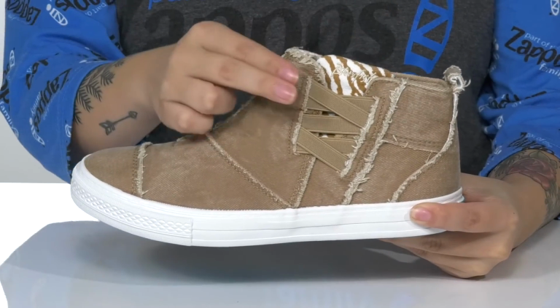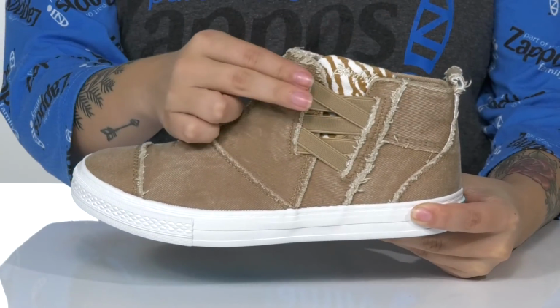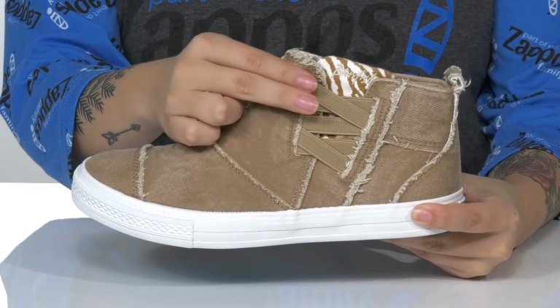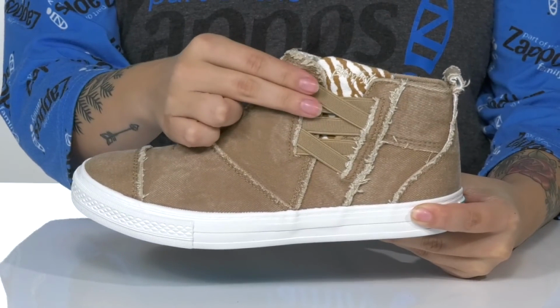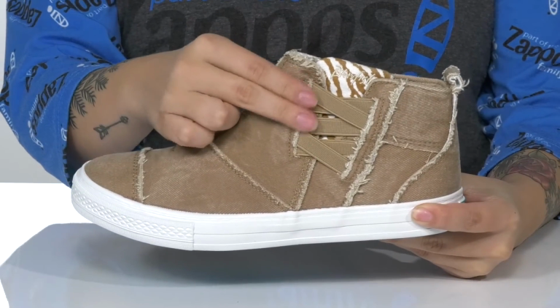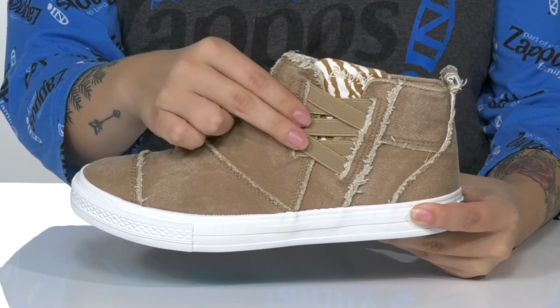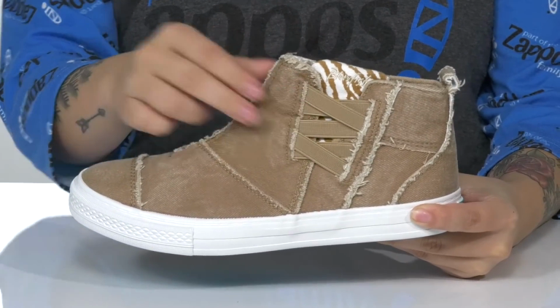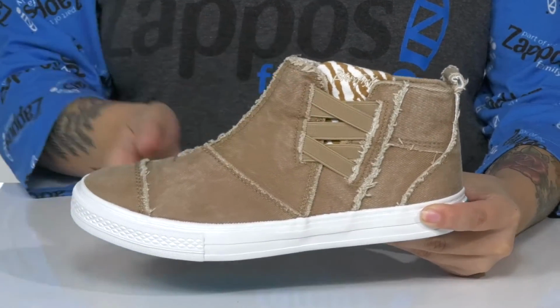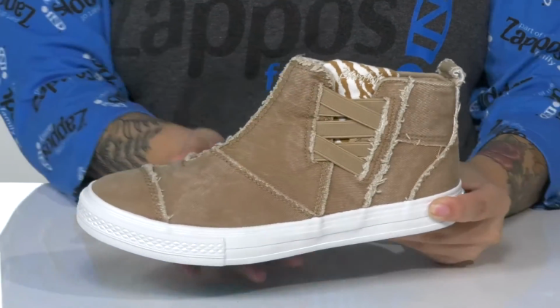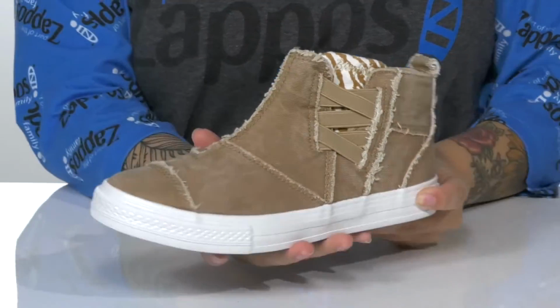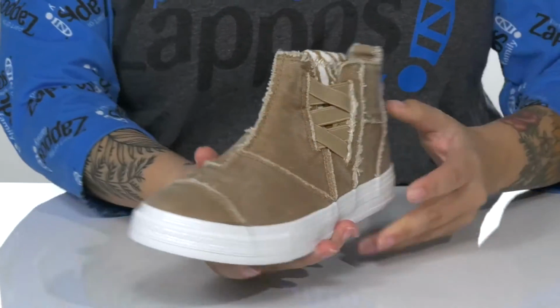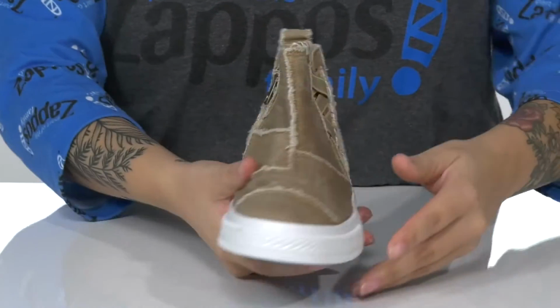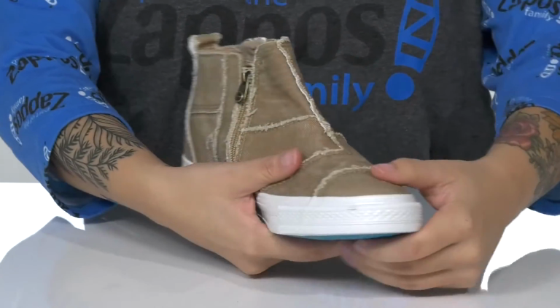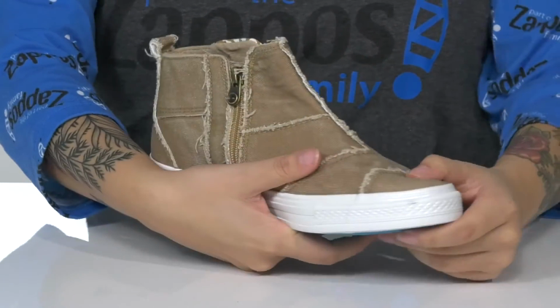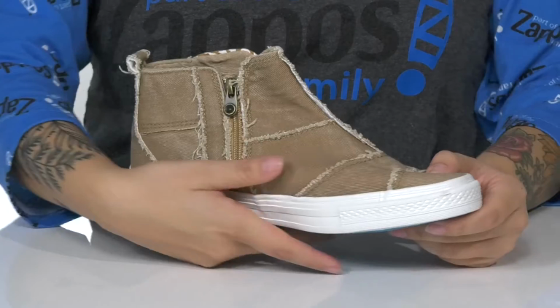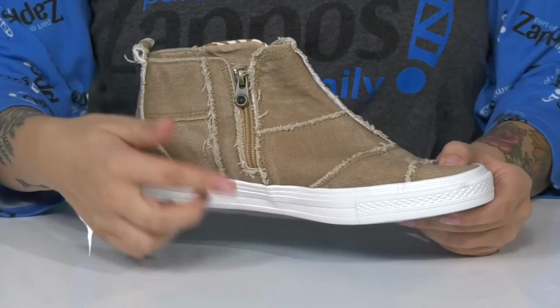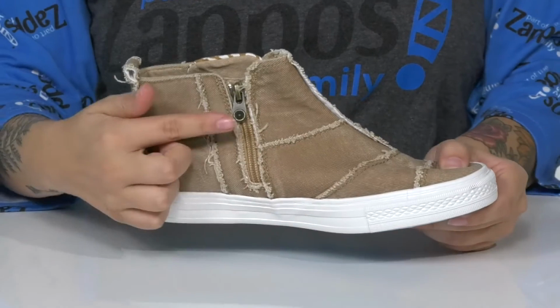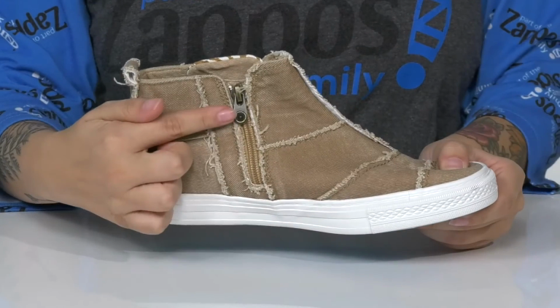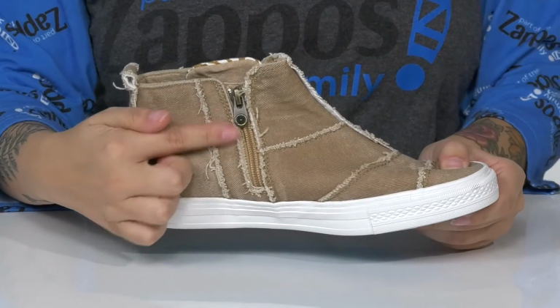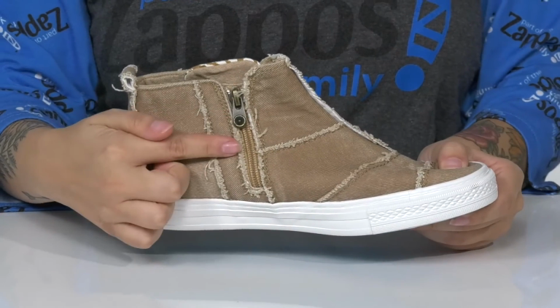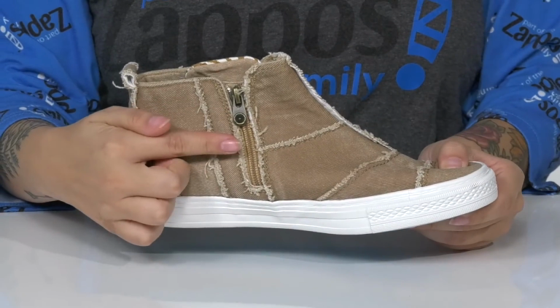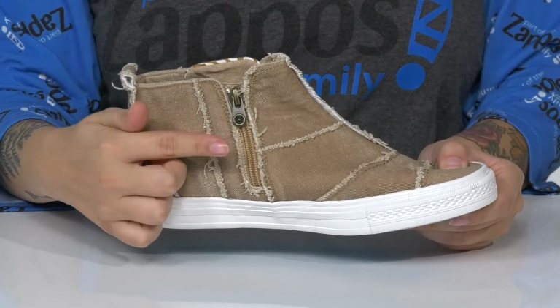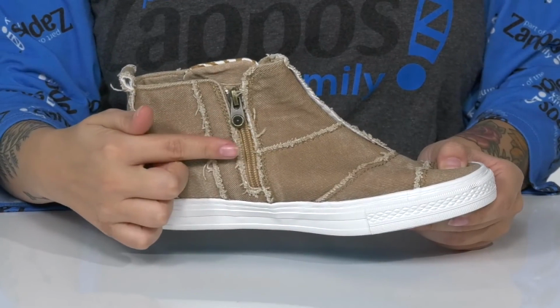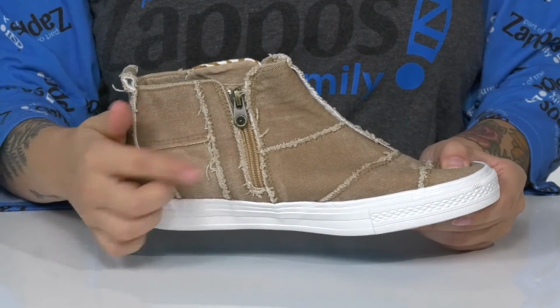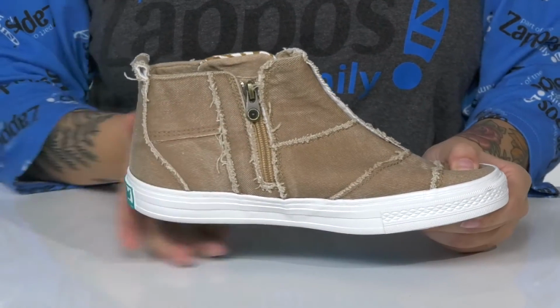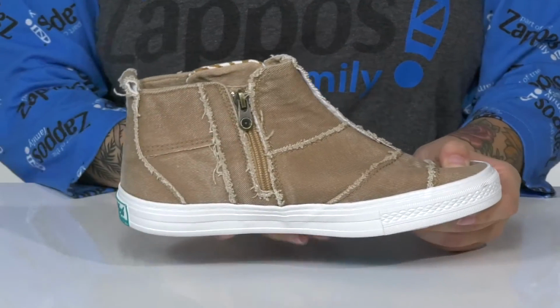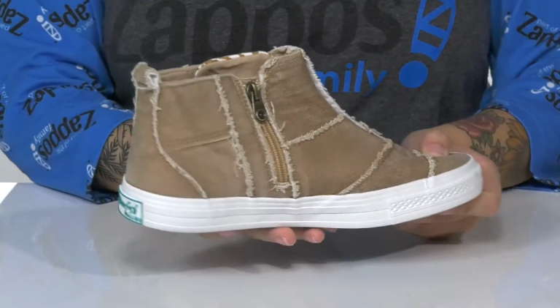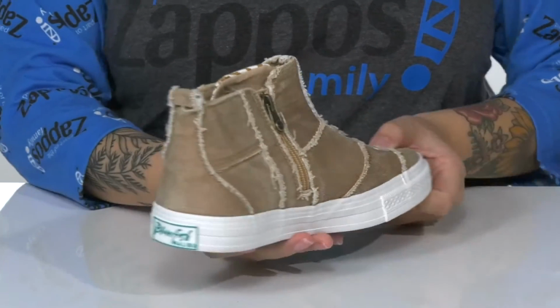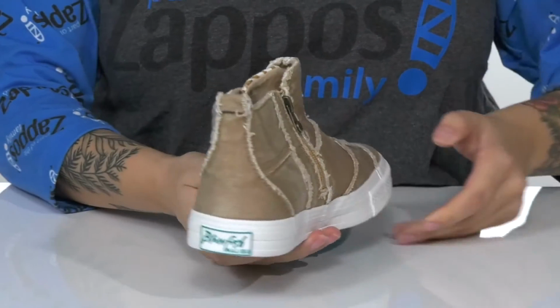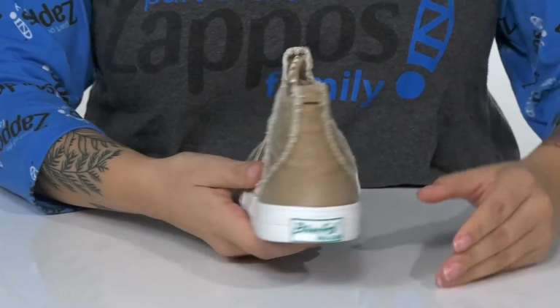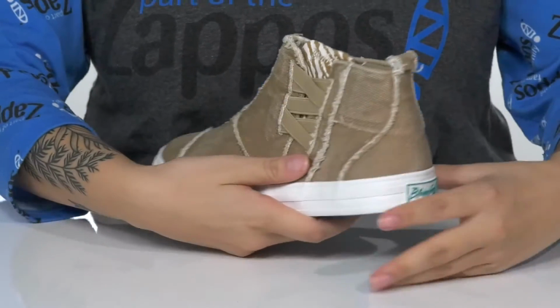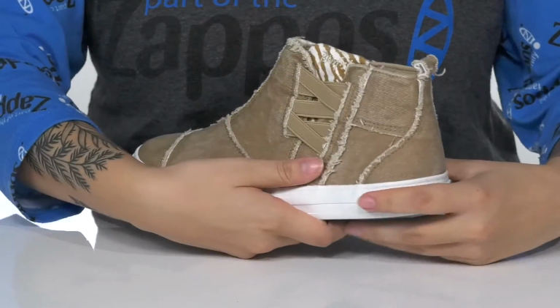On one side of these shoes there is goring. On the other side is a functioning zipper, which is going to allow you to slip these on very easily.